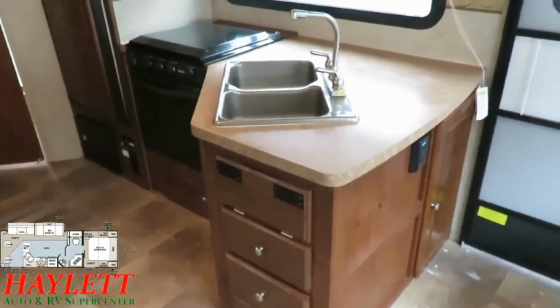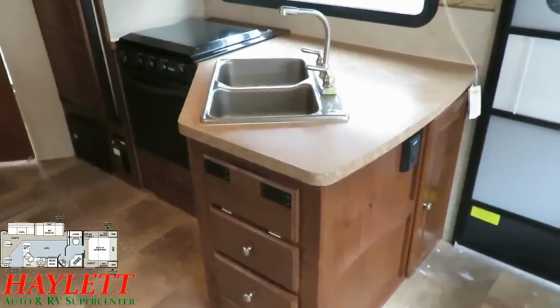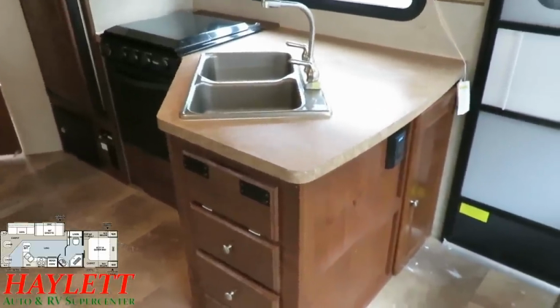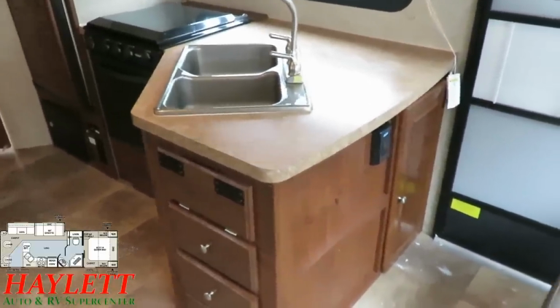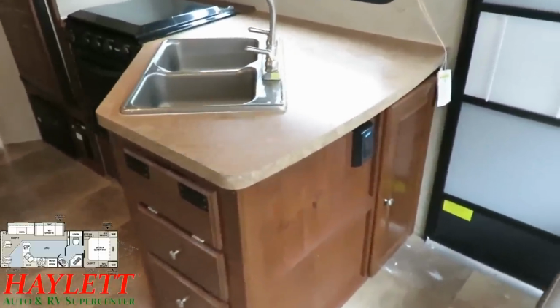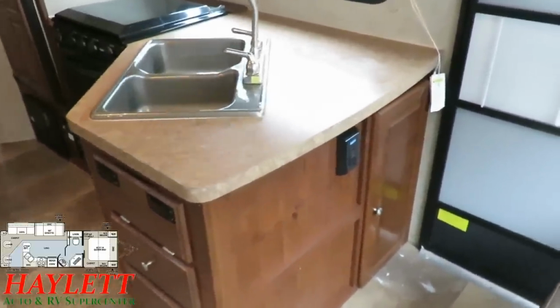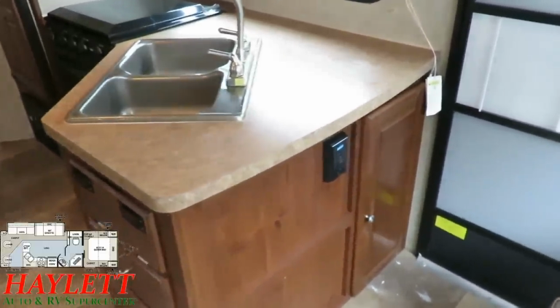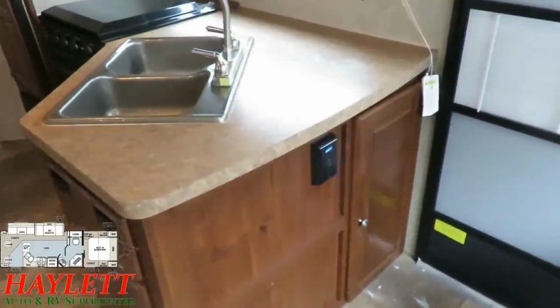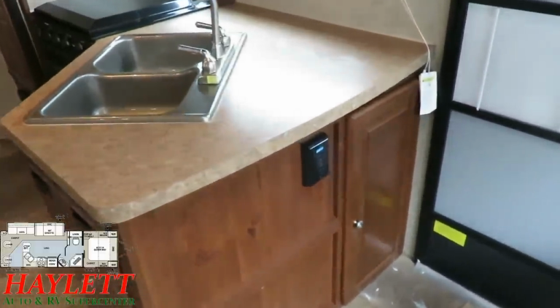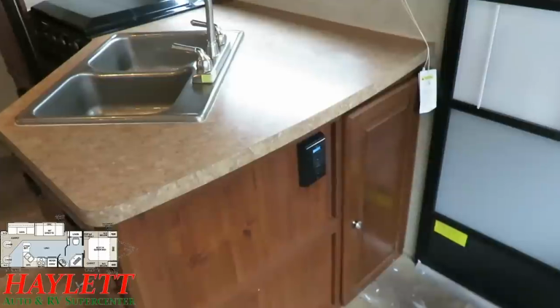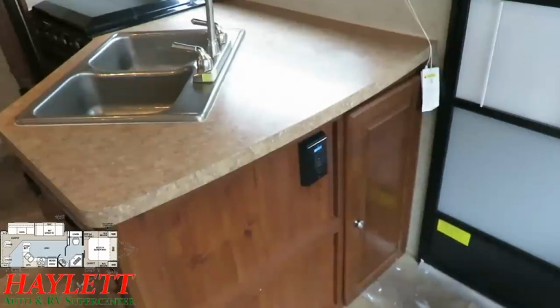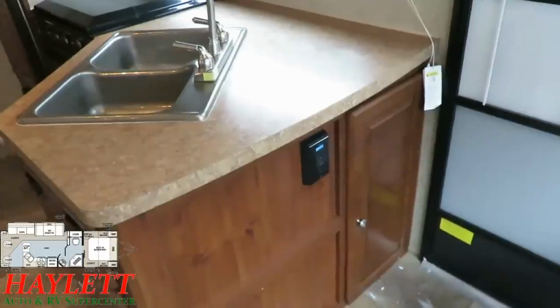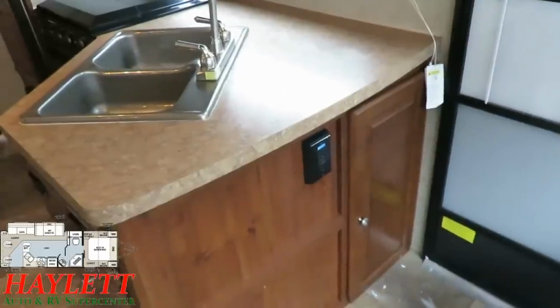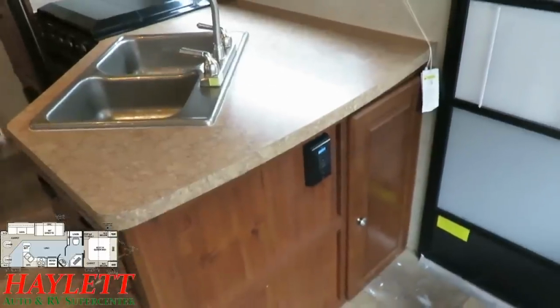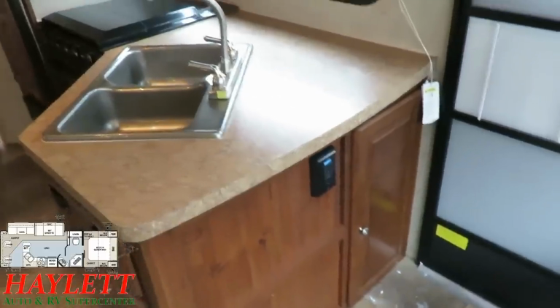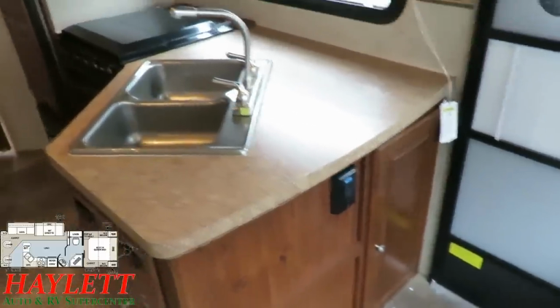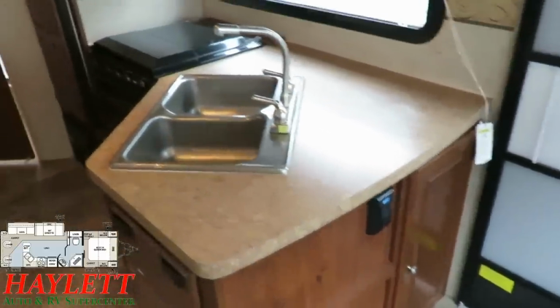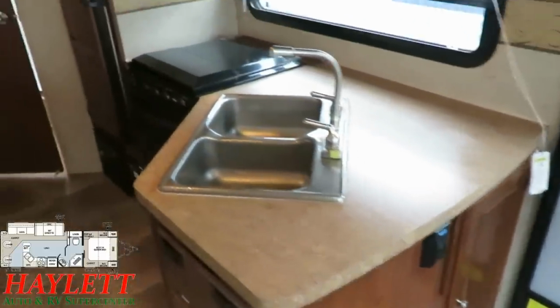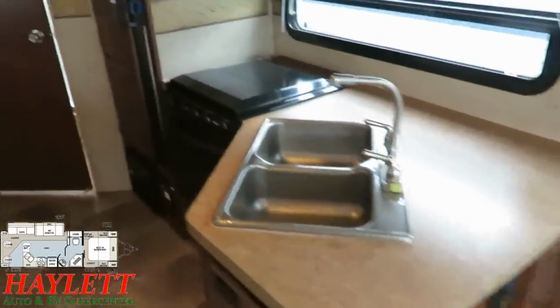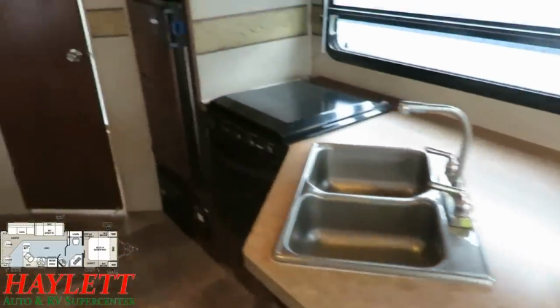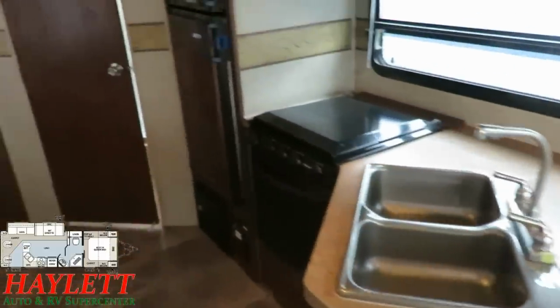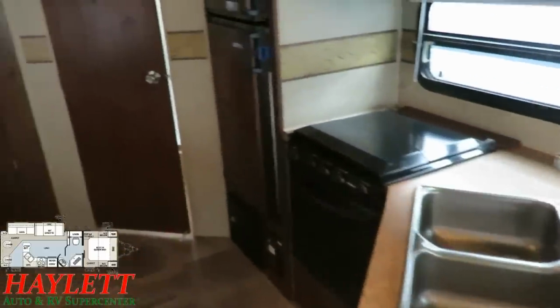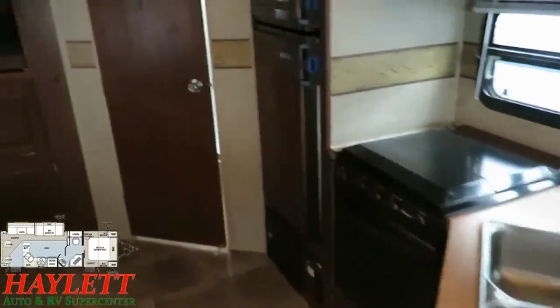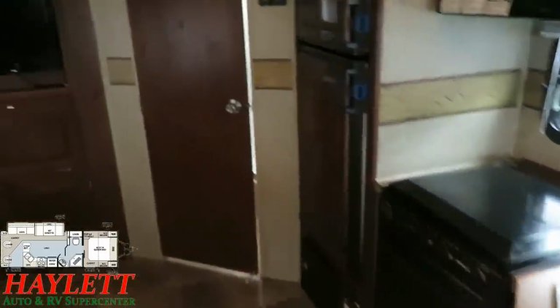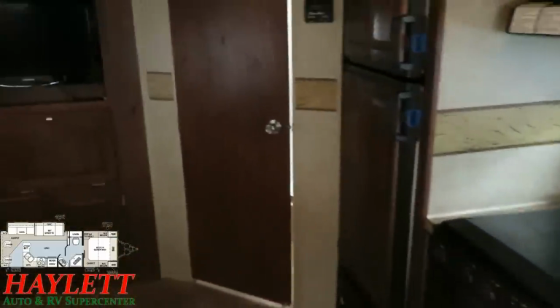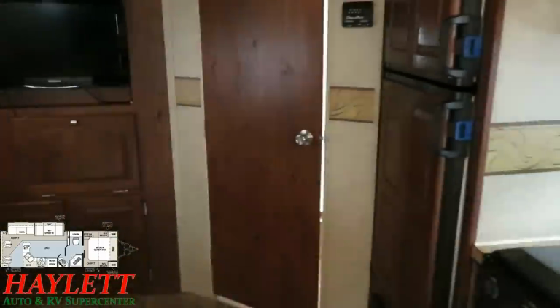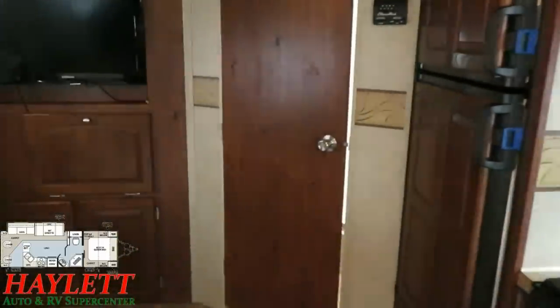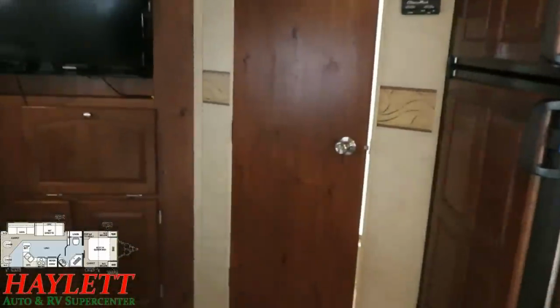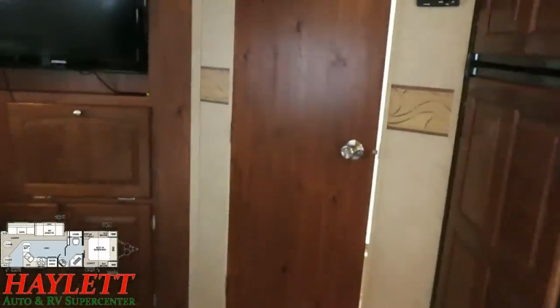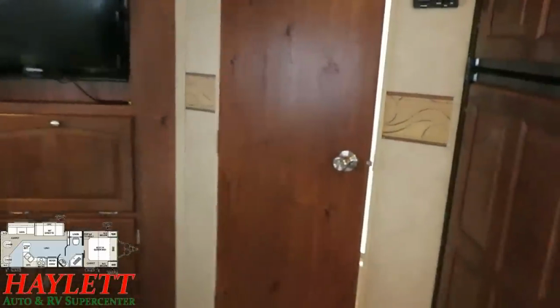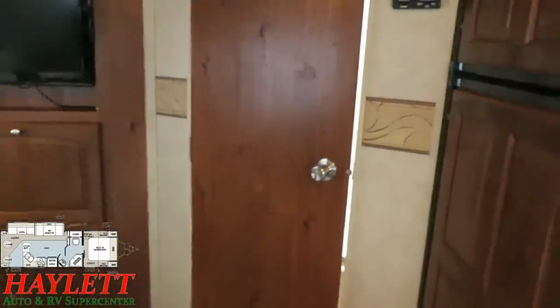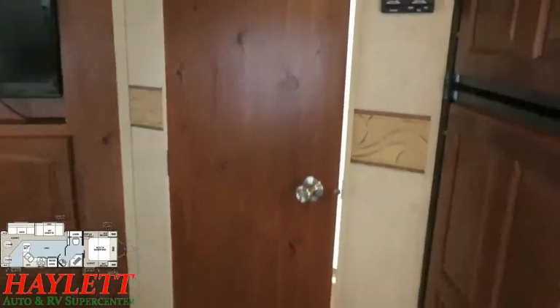Quick note — power outlet right there for easy kitchen access. That's something that is often difficult to find in laminated trailers.